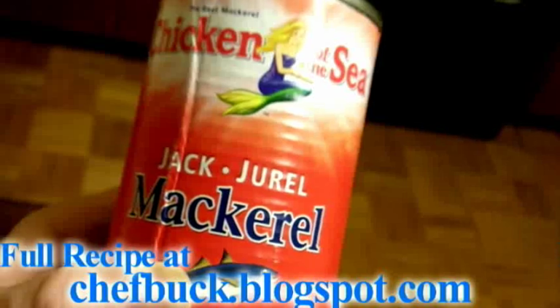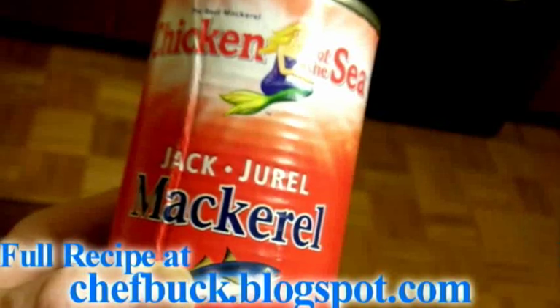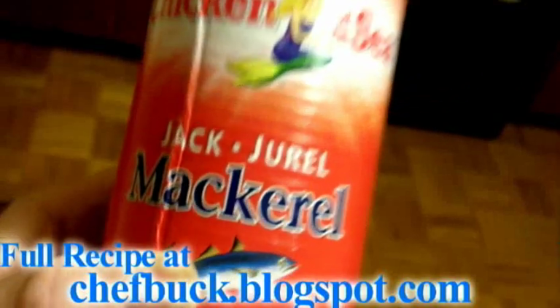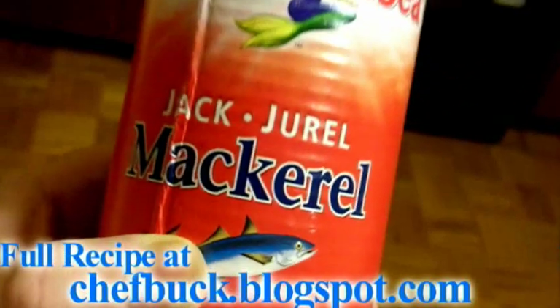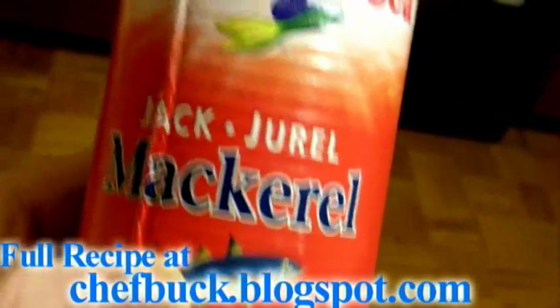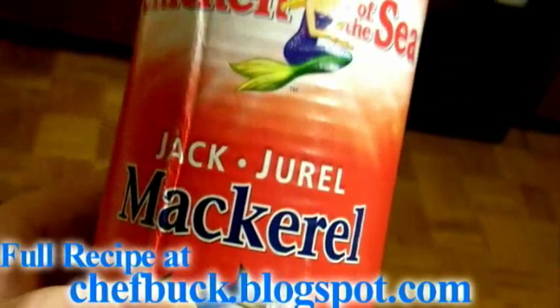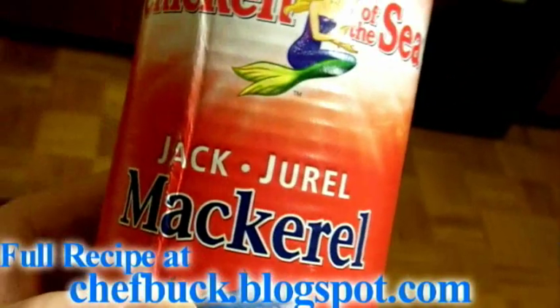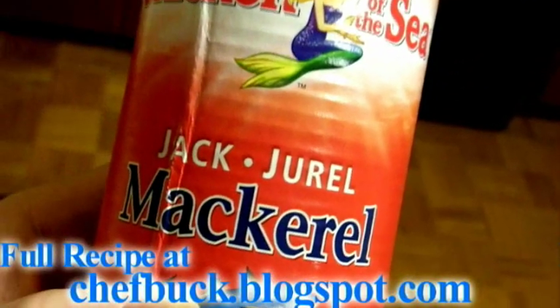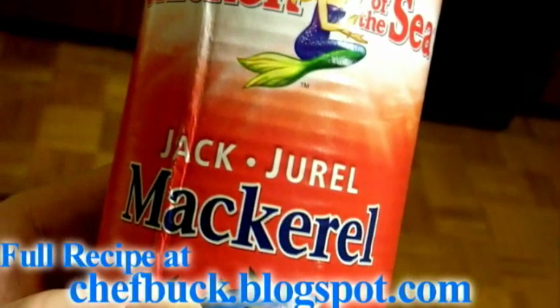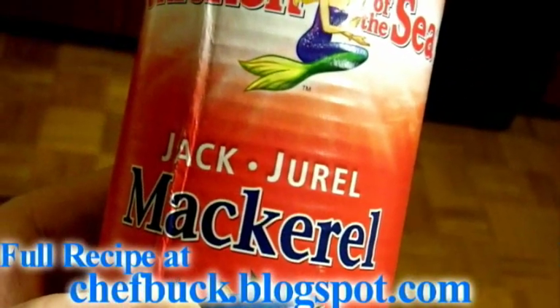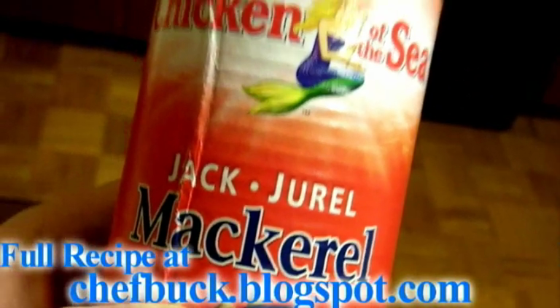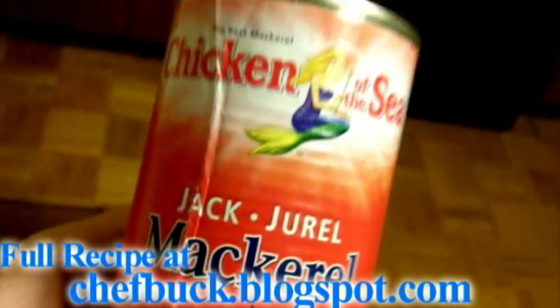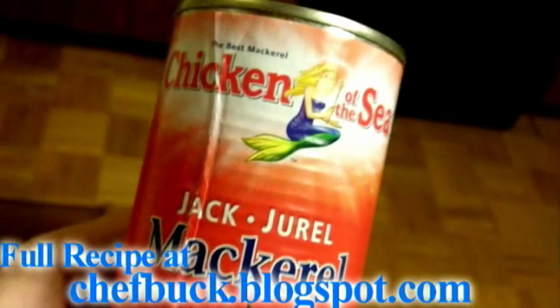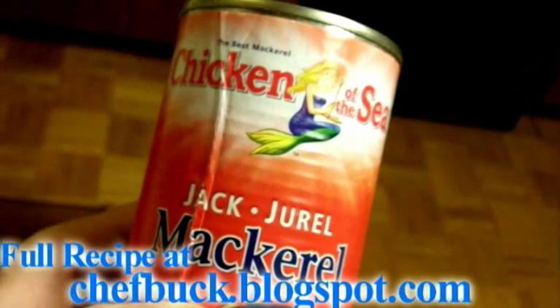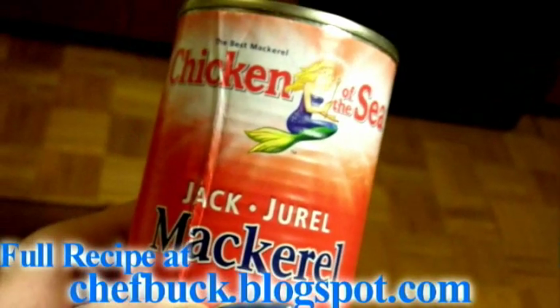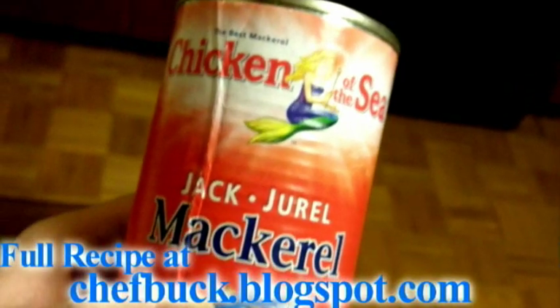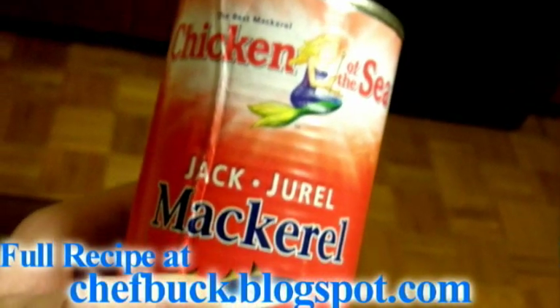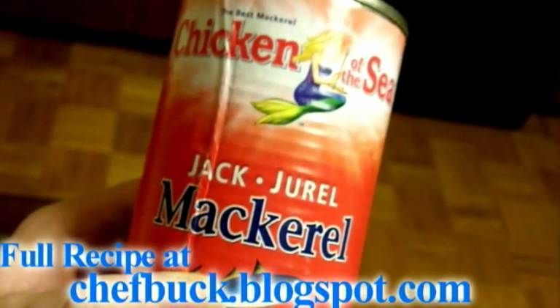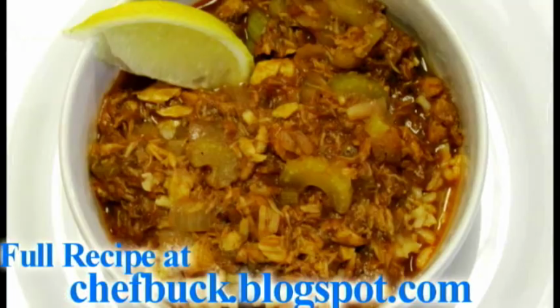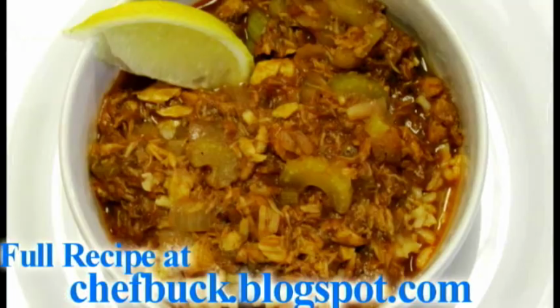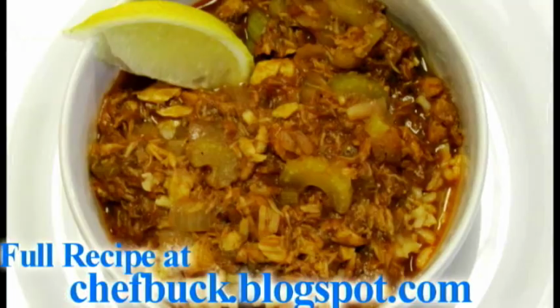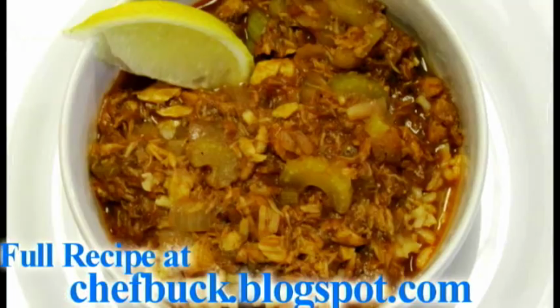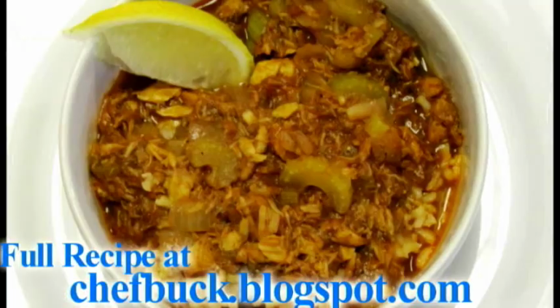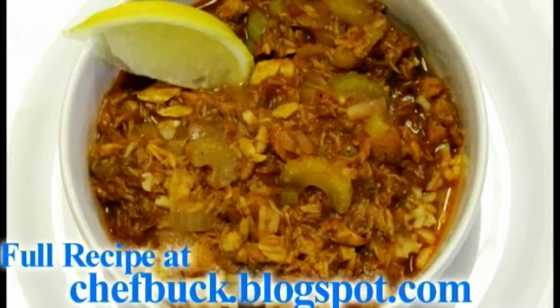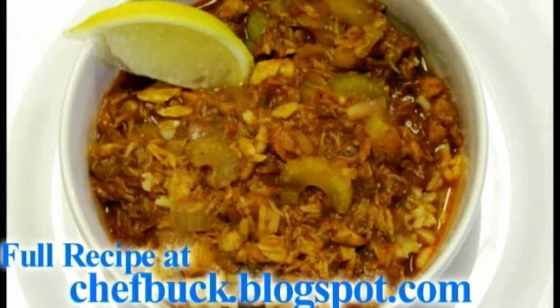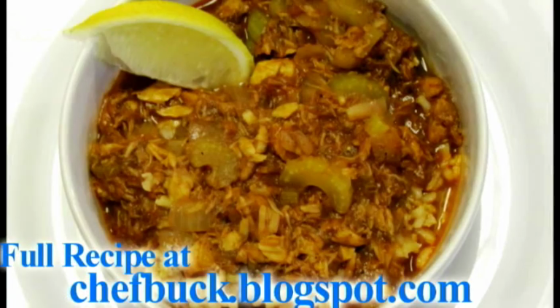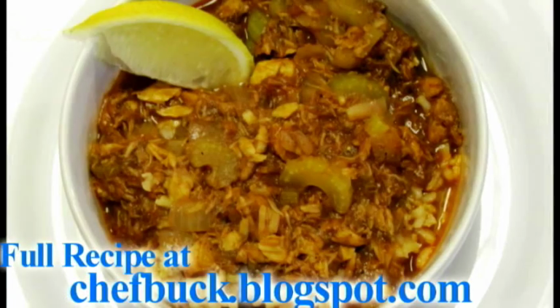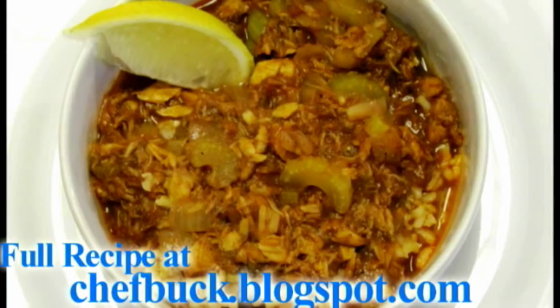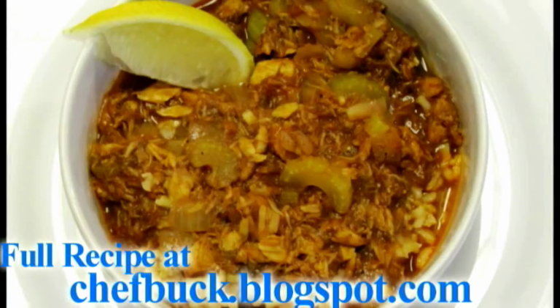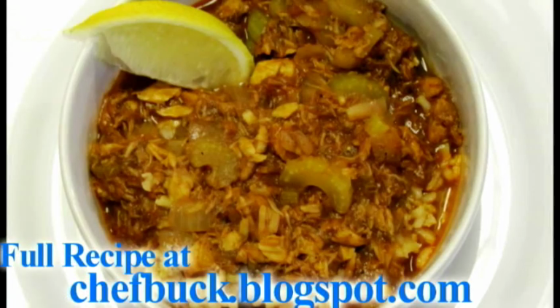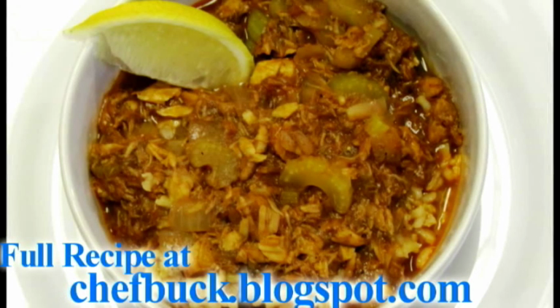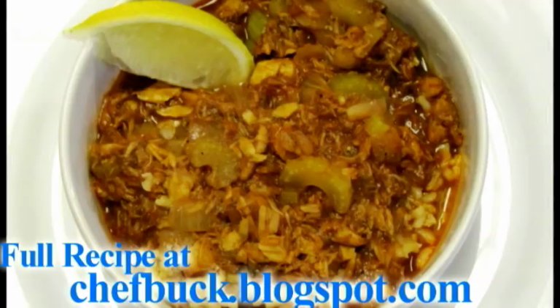You ever see these cheap-ass cans of jack mackerel in the store and wonder what to do with them? I make stew.